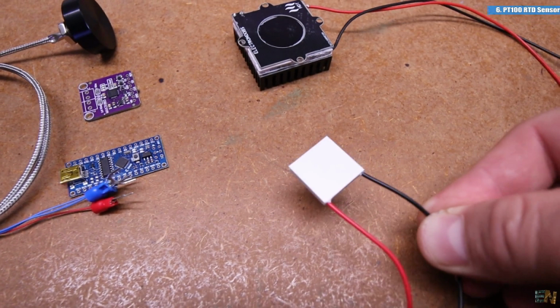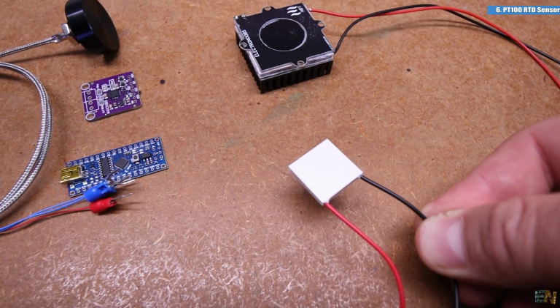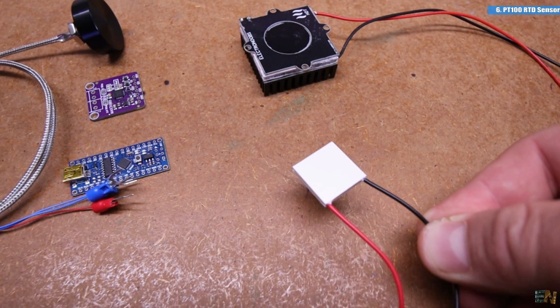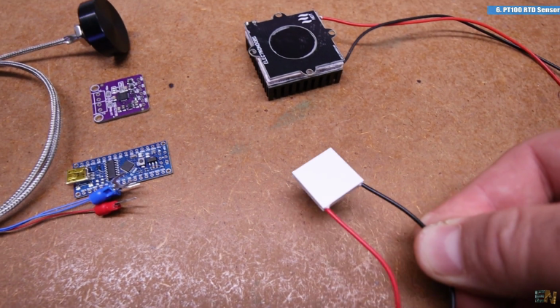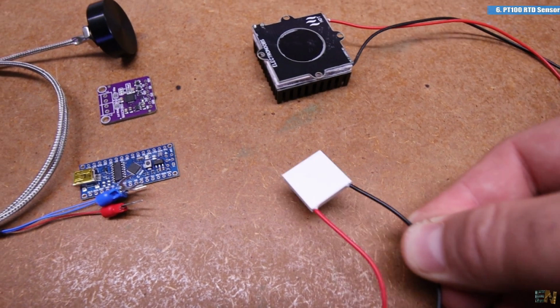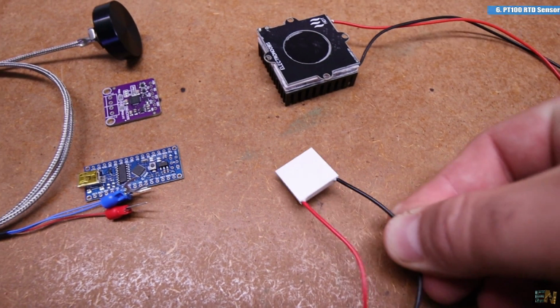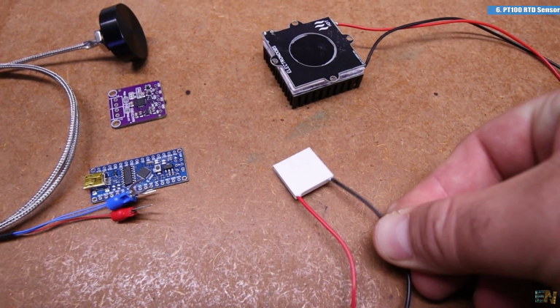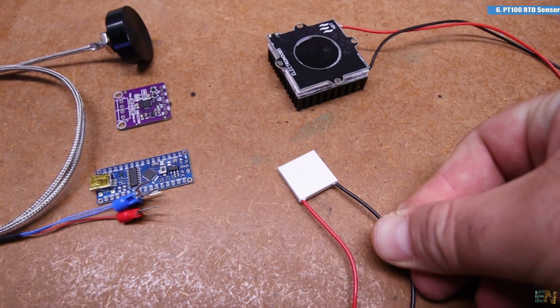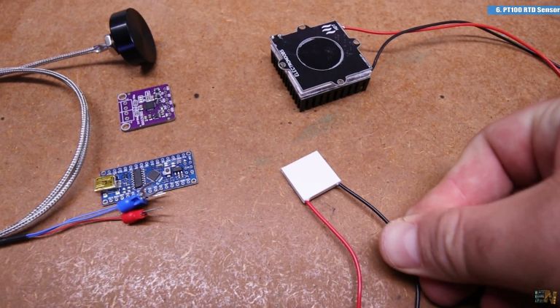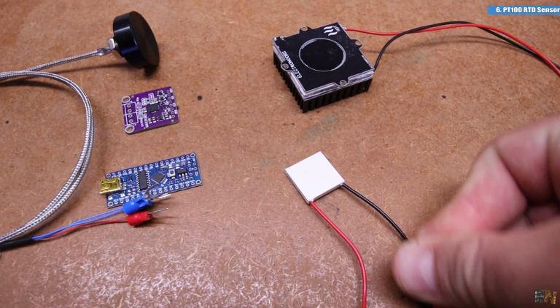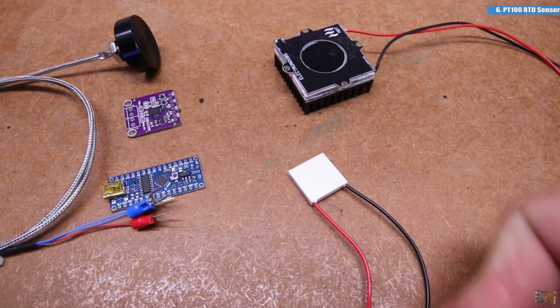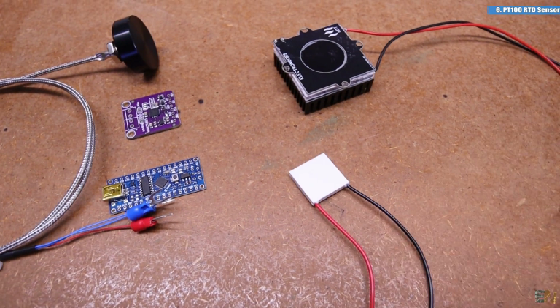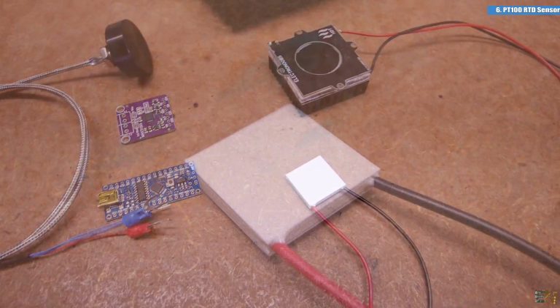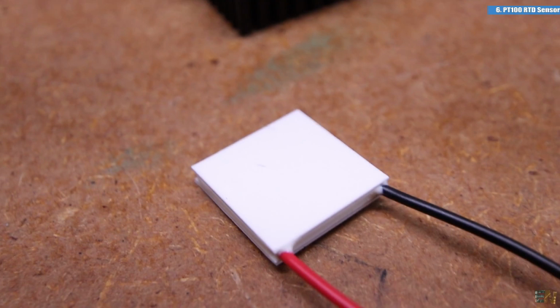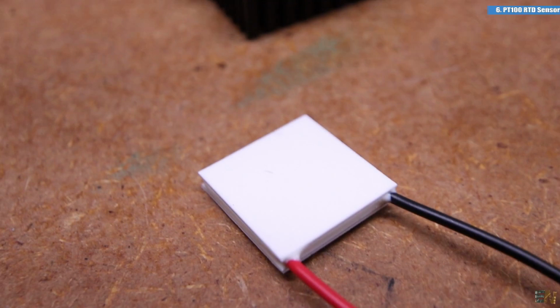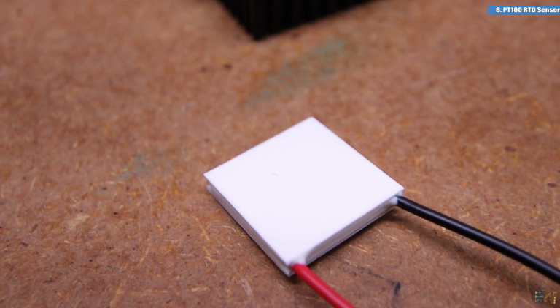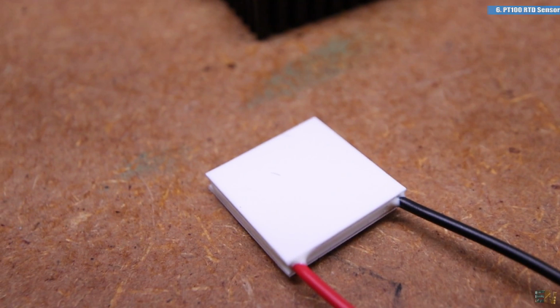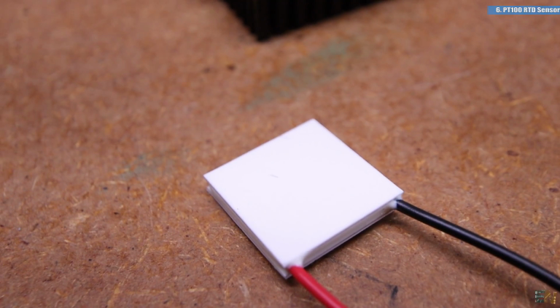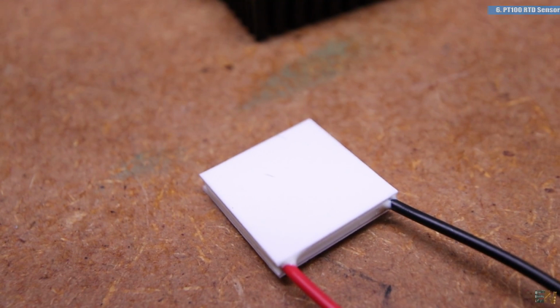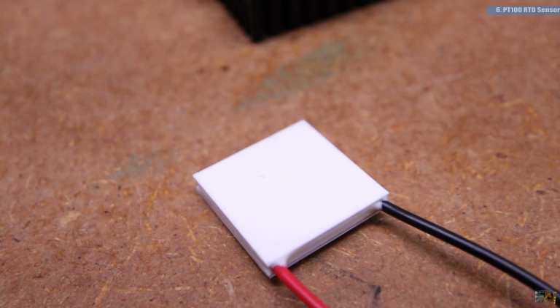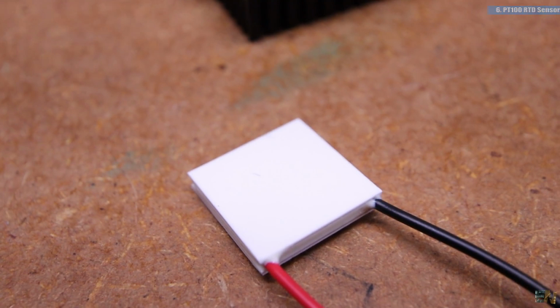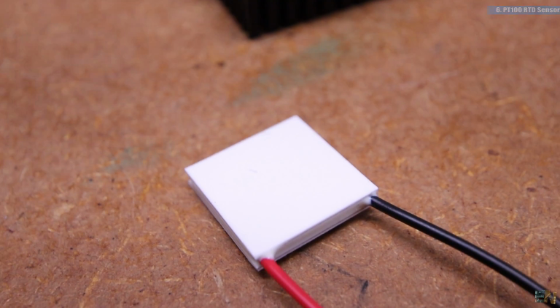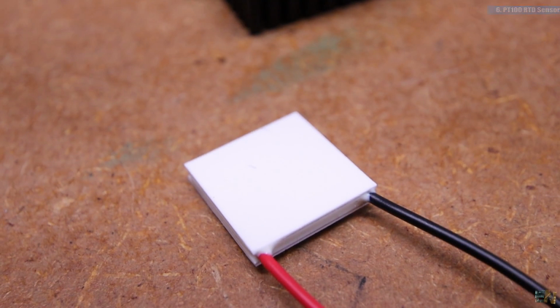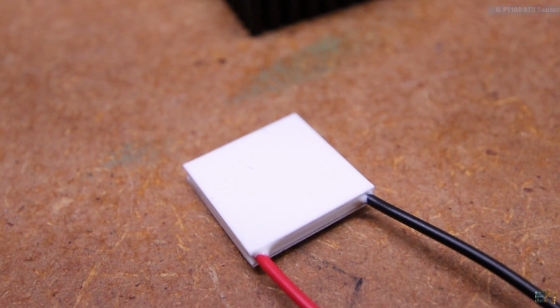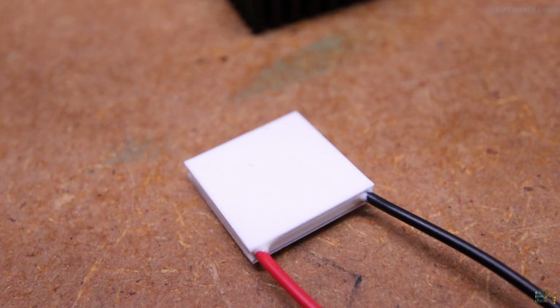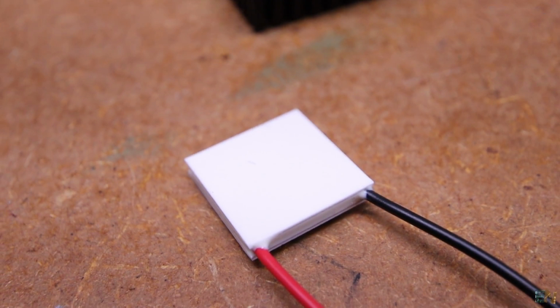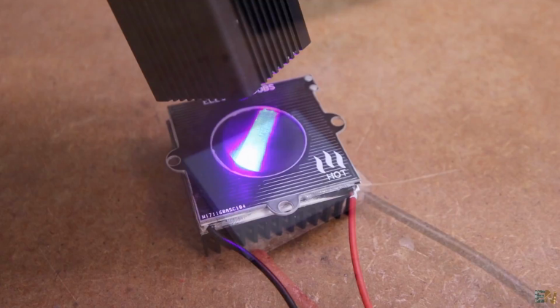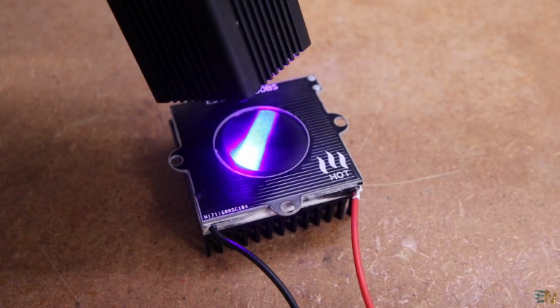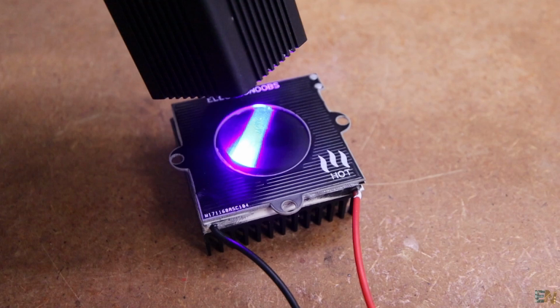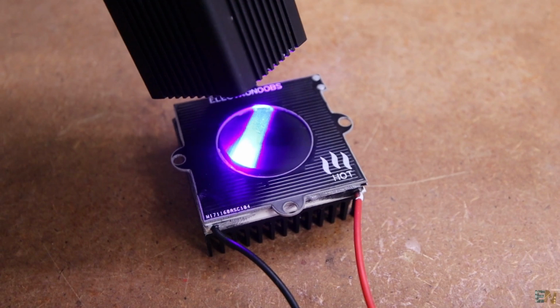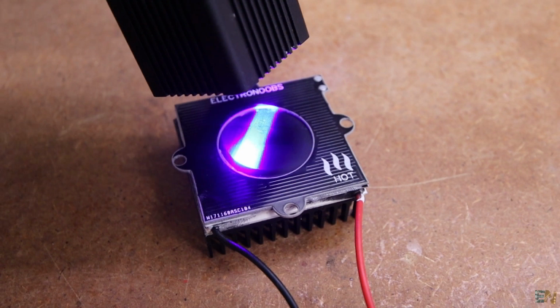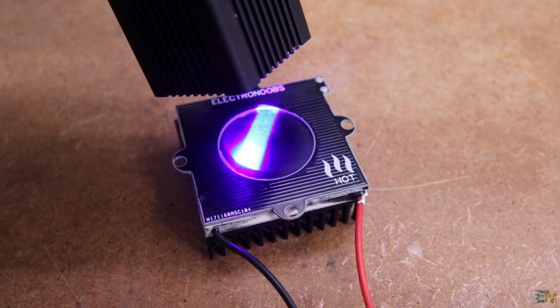And by the way, I've also bought this tiny Peltier cell to test it out, so stay tuned for the new project.